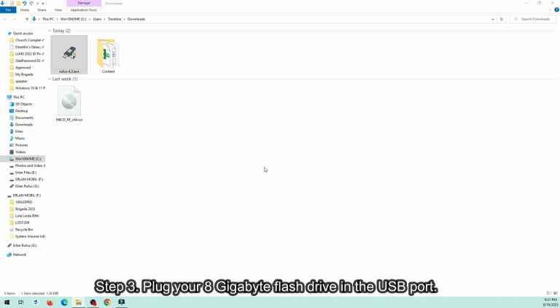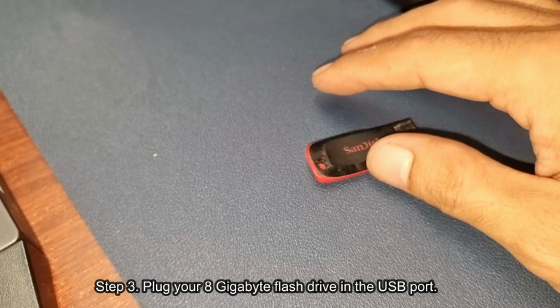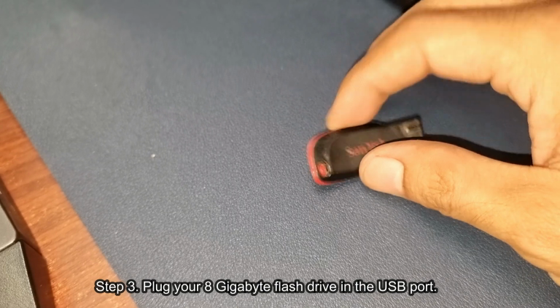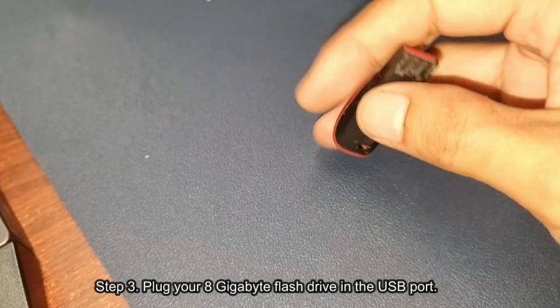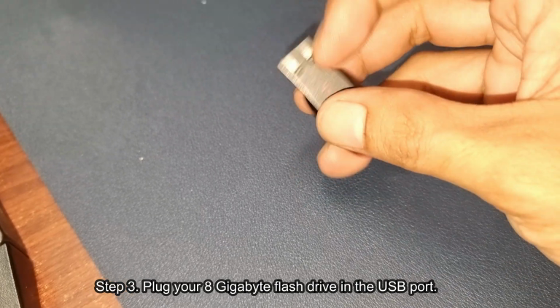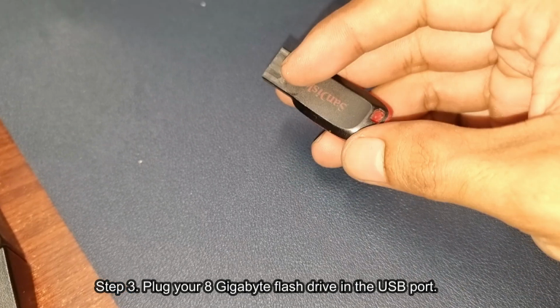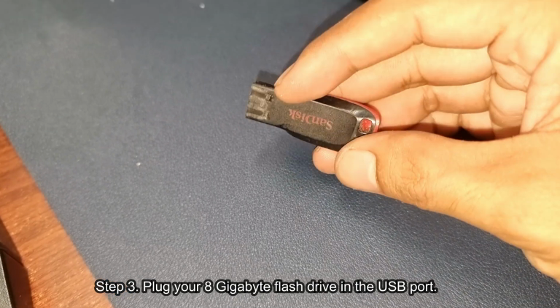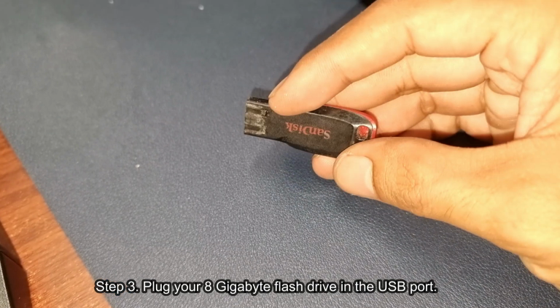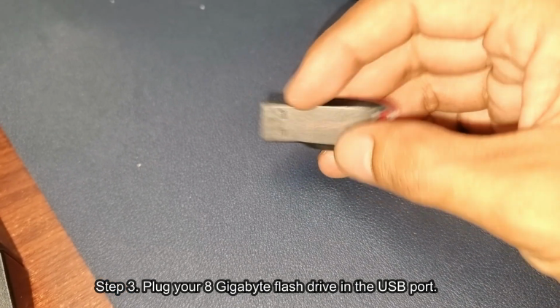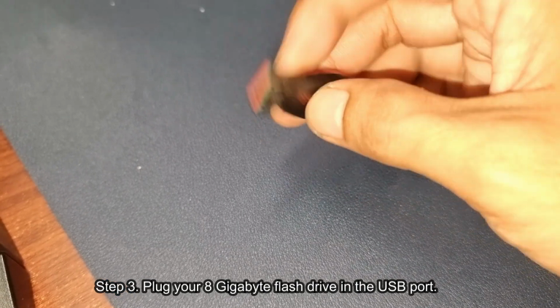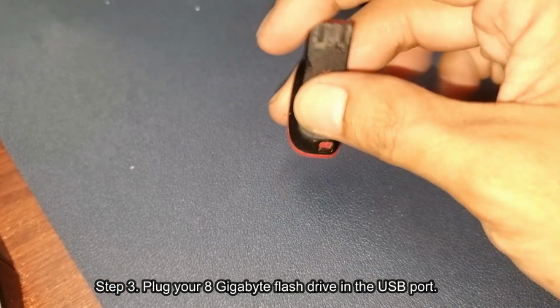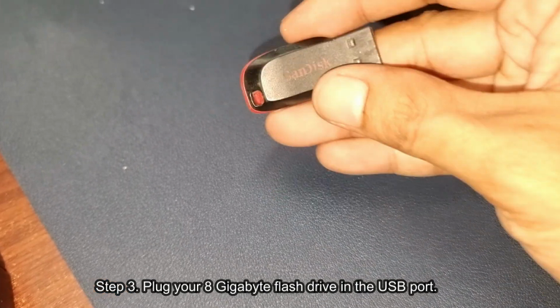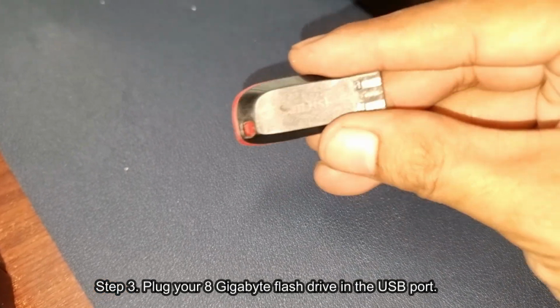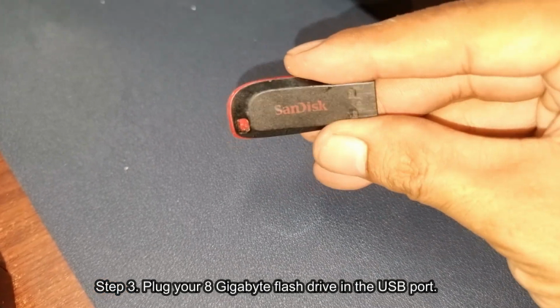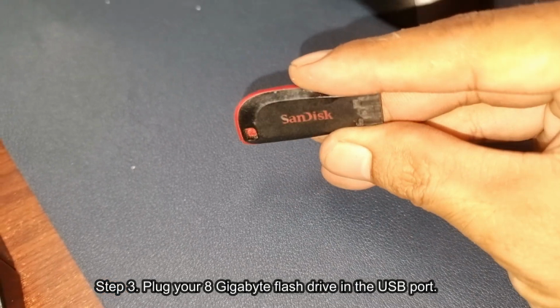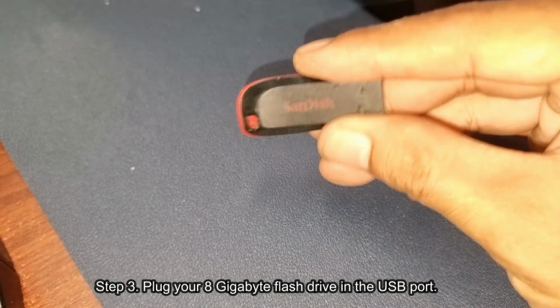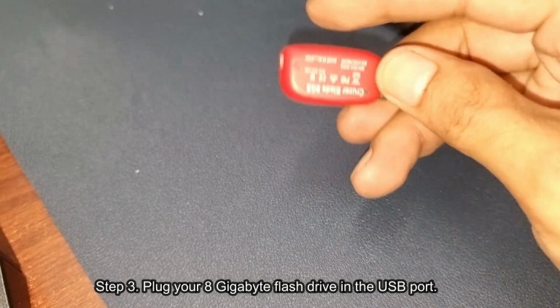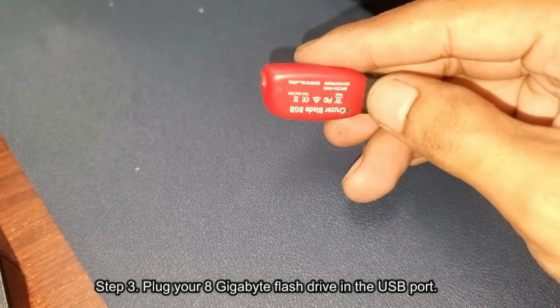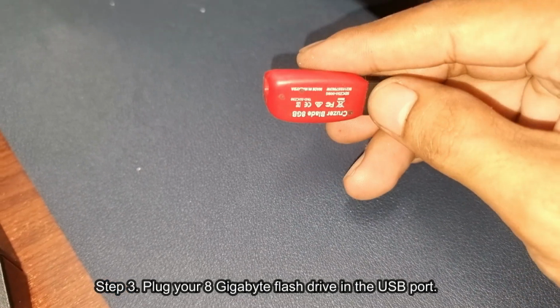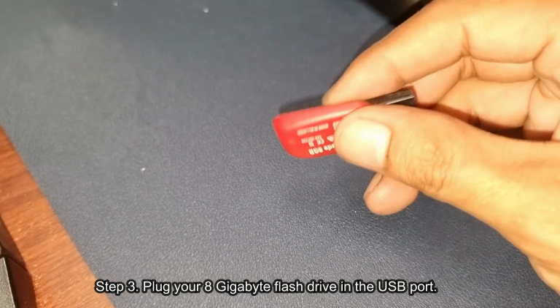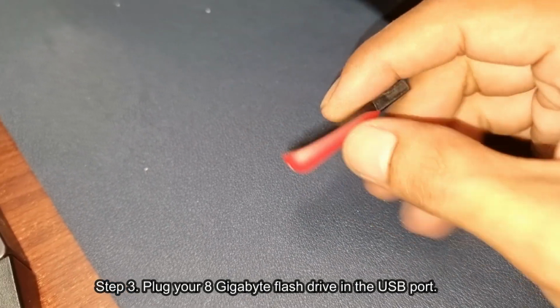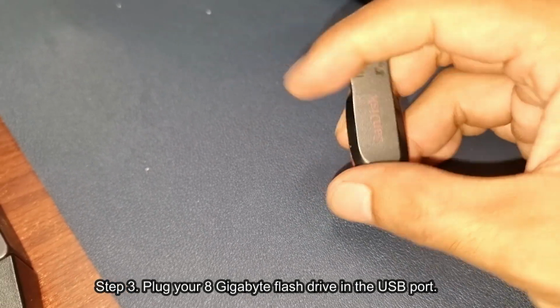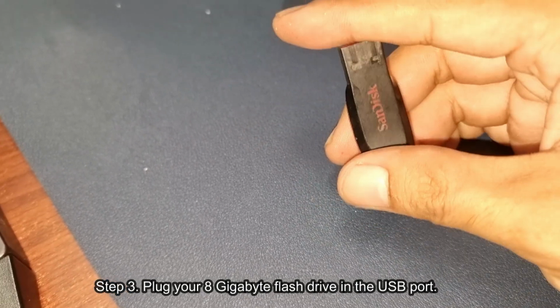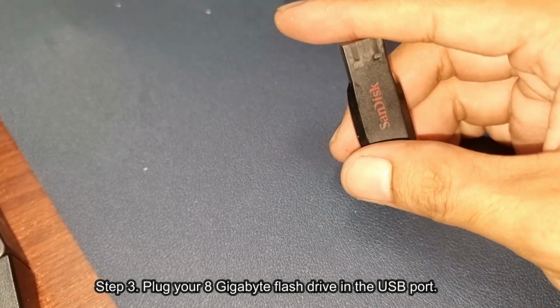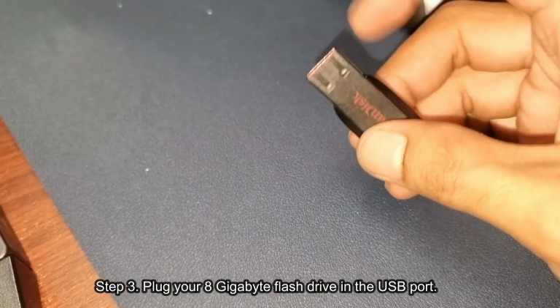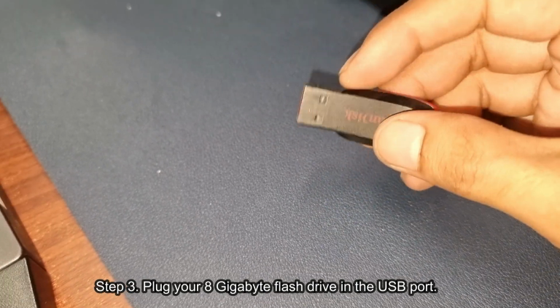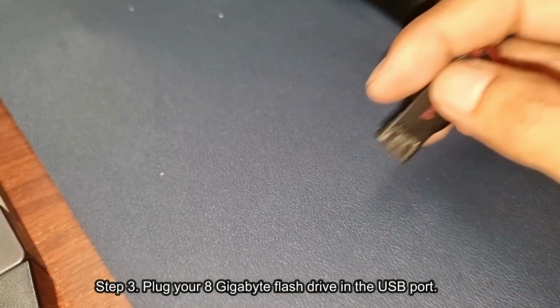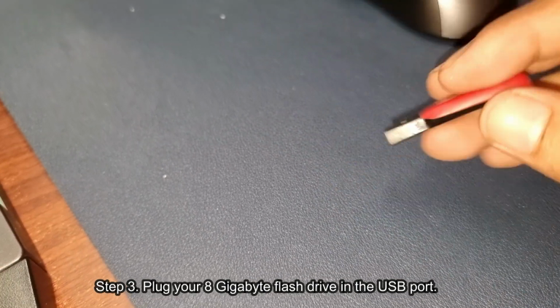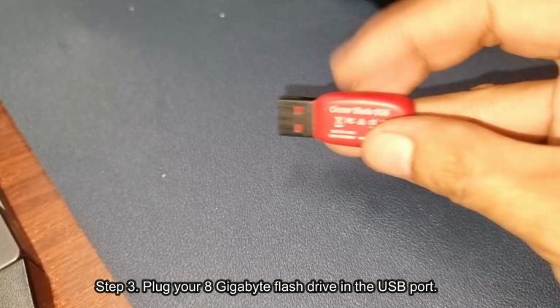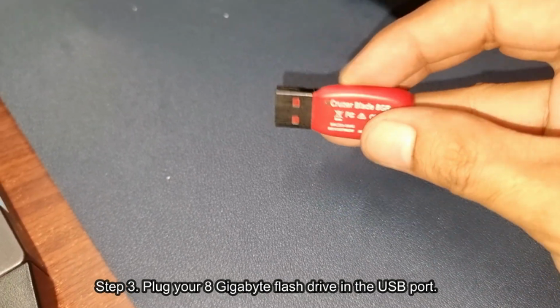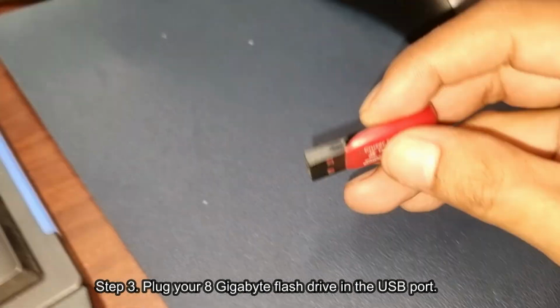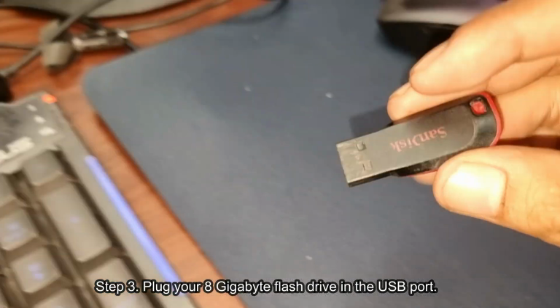Step 3: Plug your 8GB flash drive into the USB port.